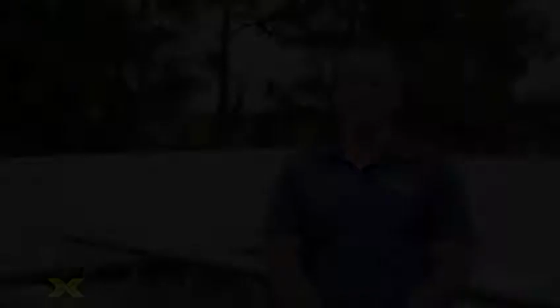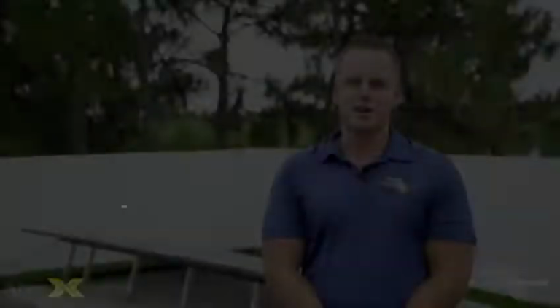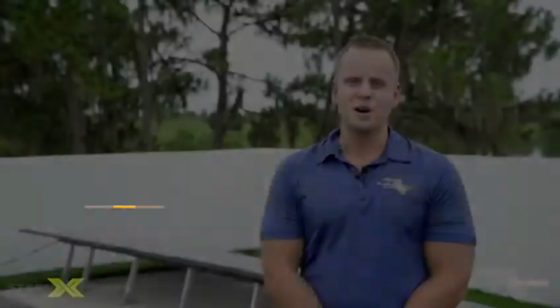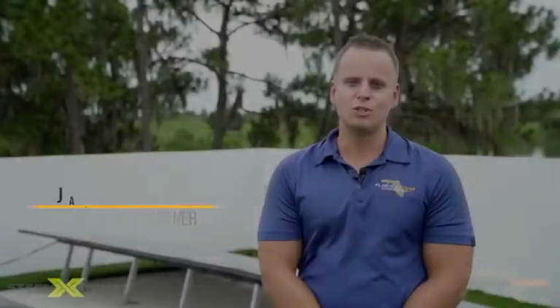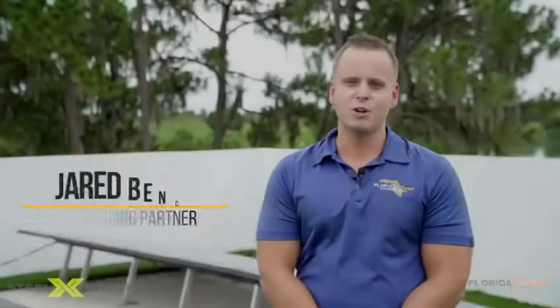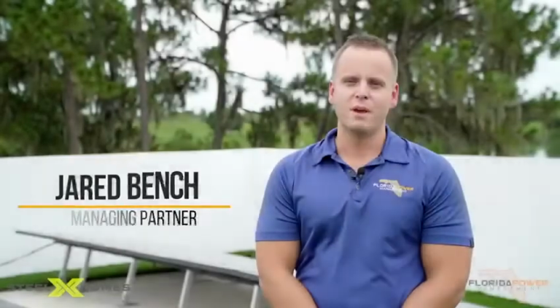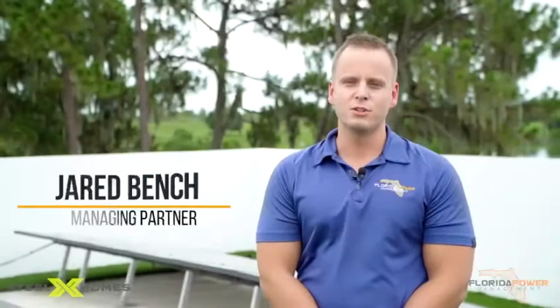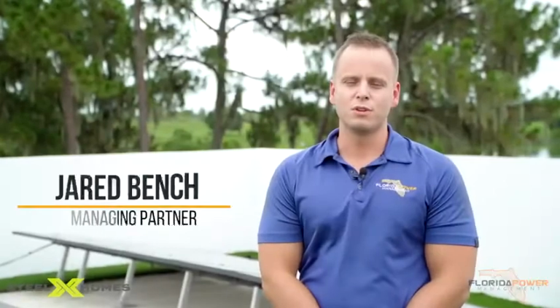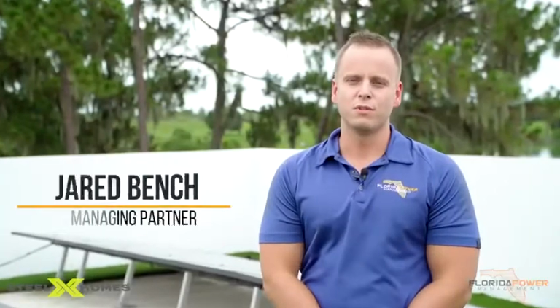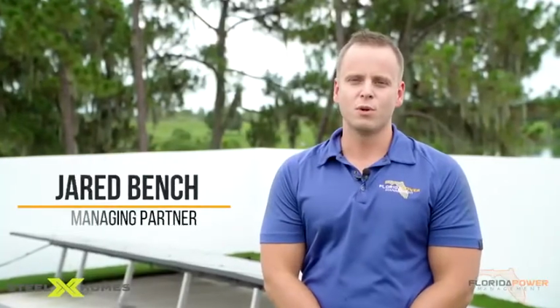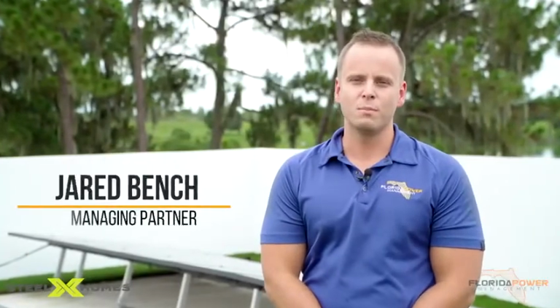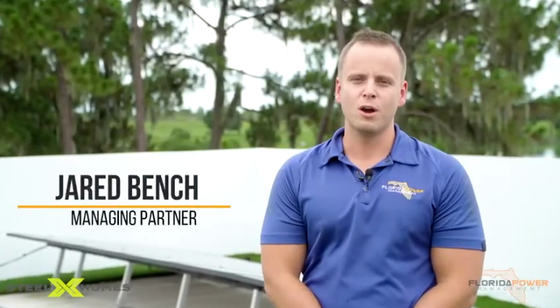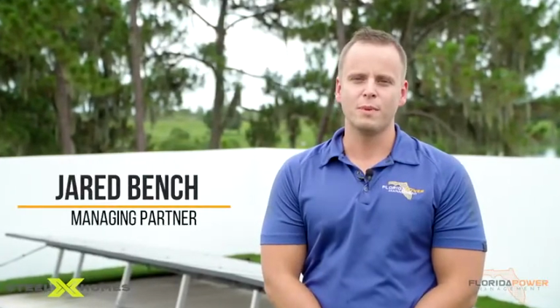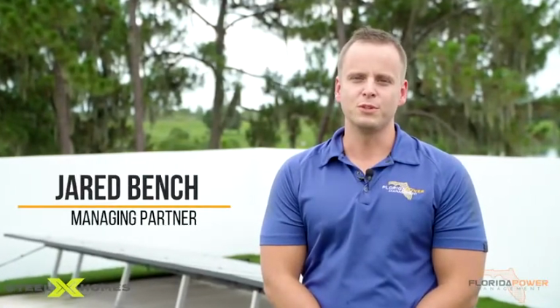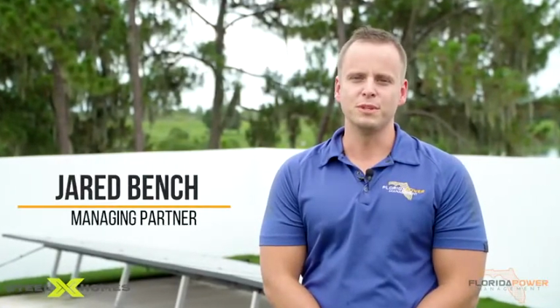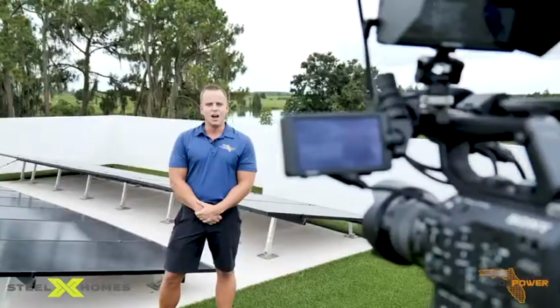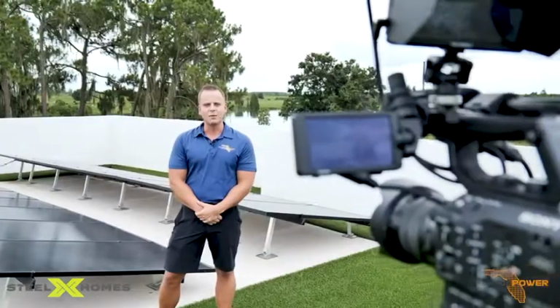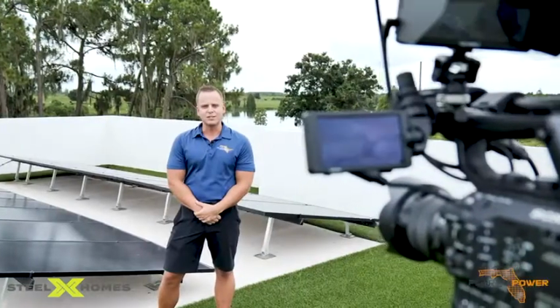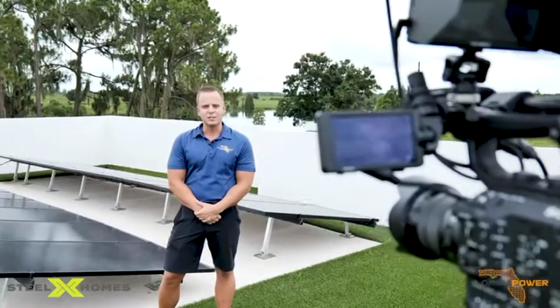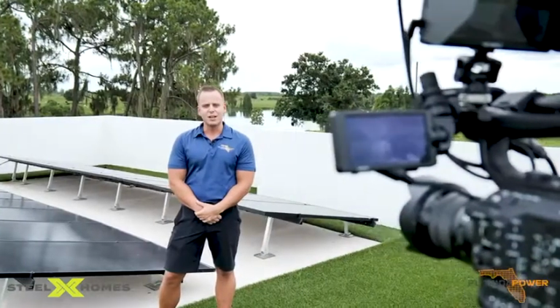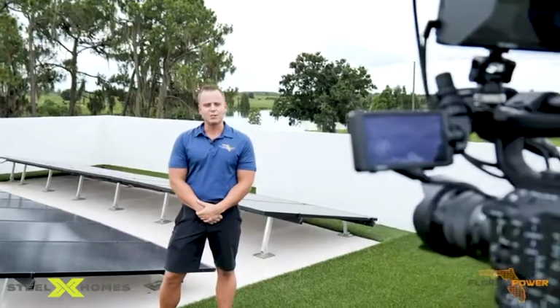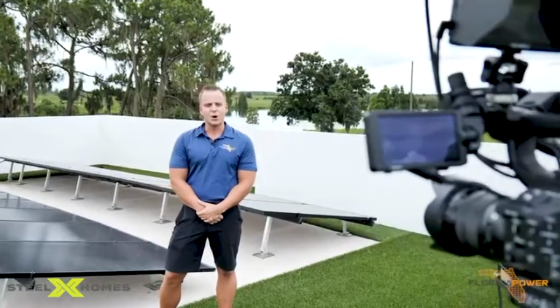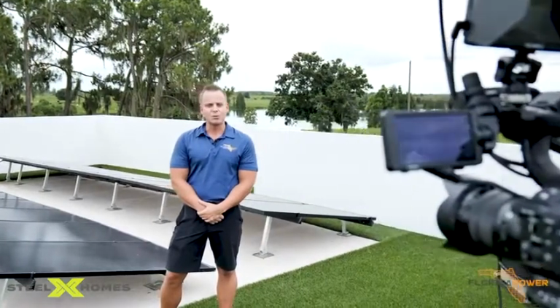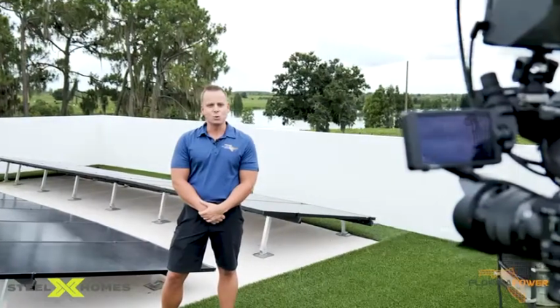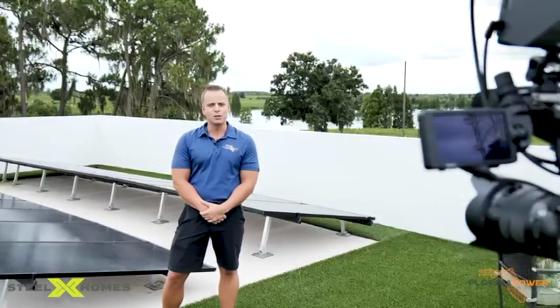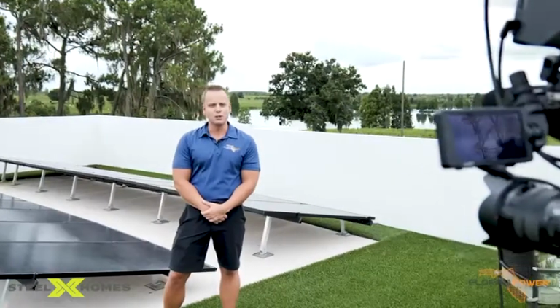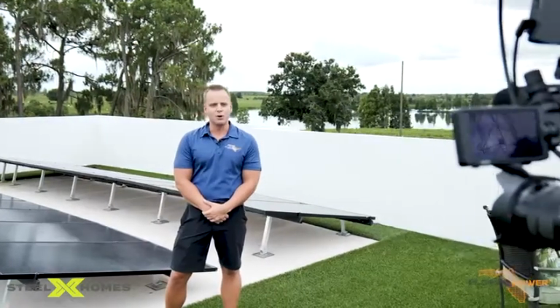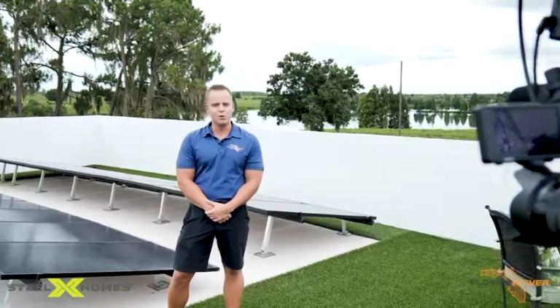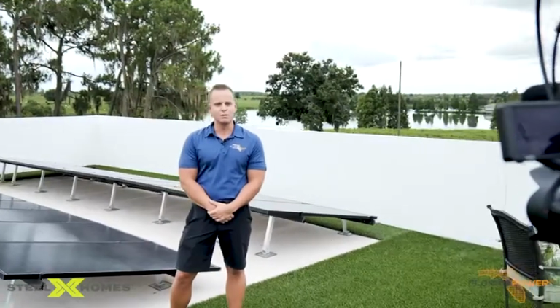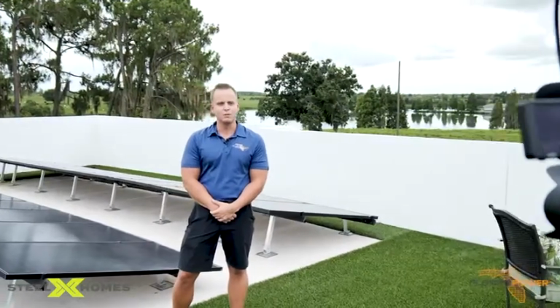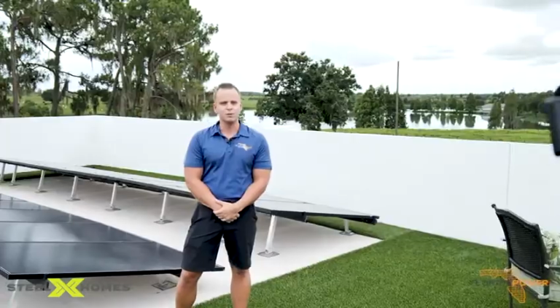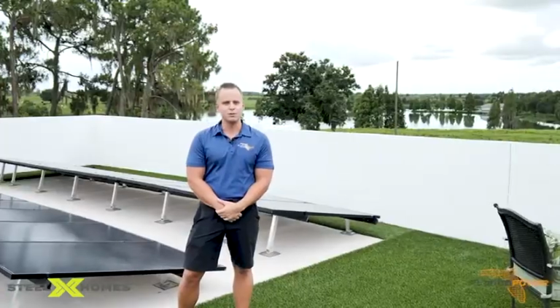Hey there, I'm Jared Bench with Florida Power Management. I'm here at SteelX Homes, who are building the homes of the future.